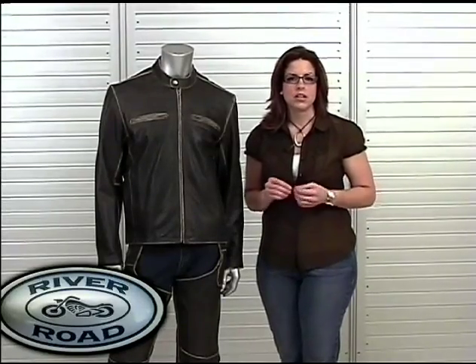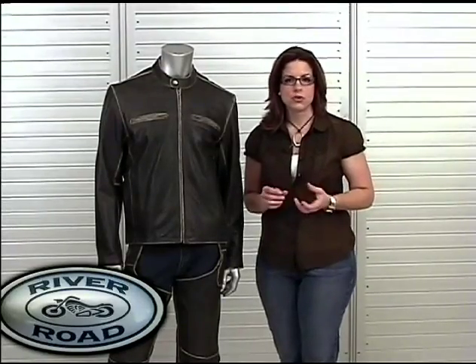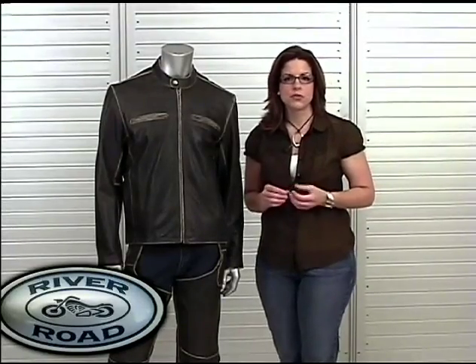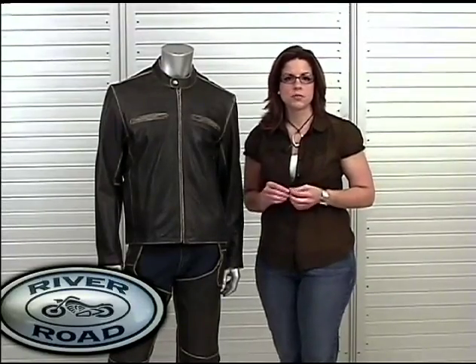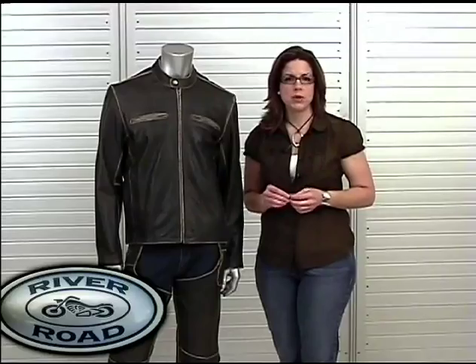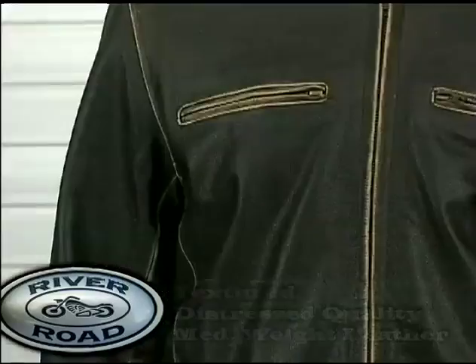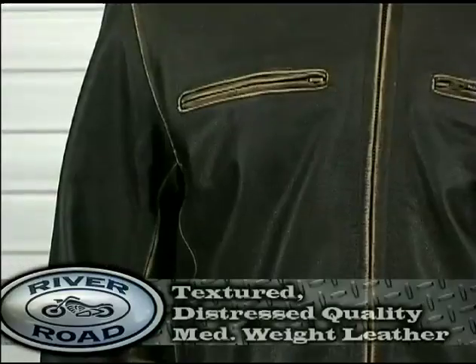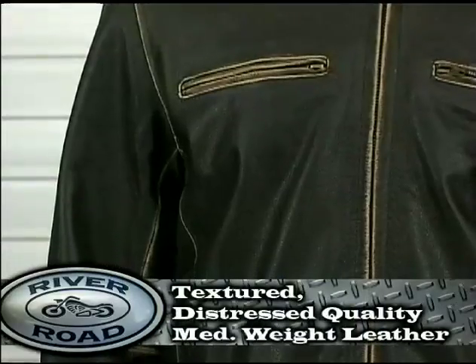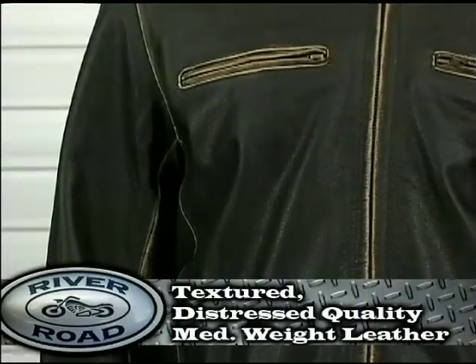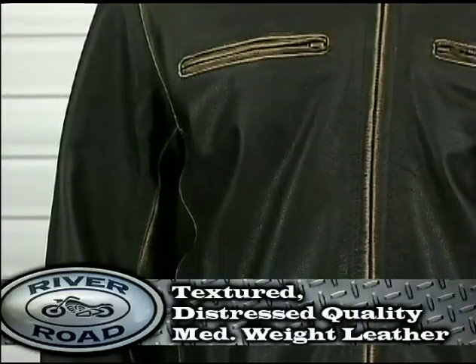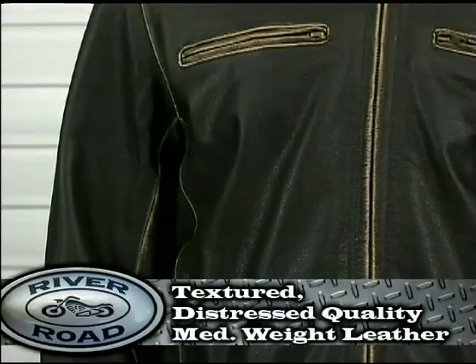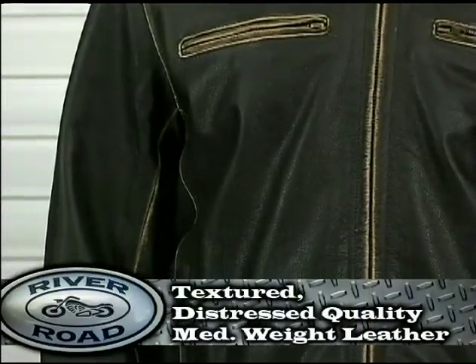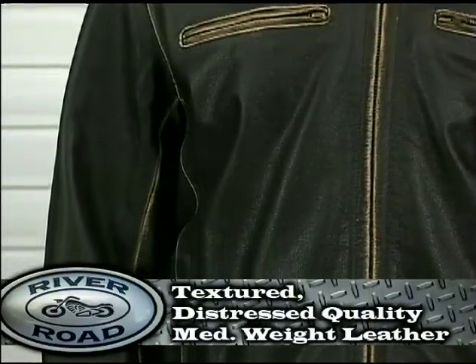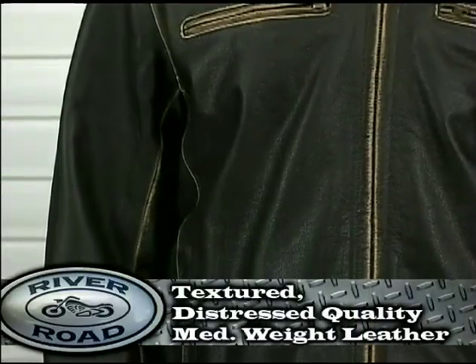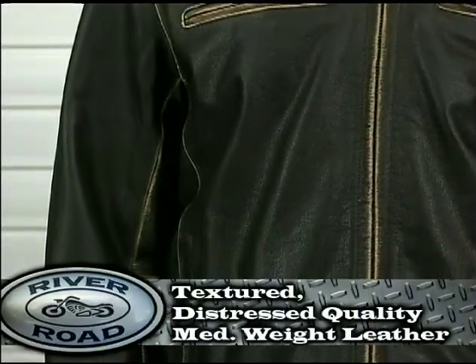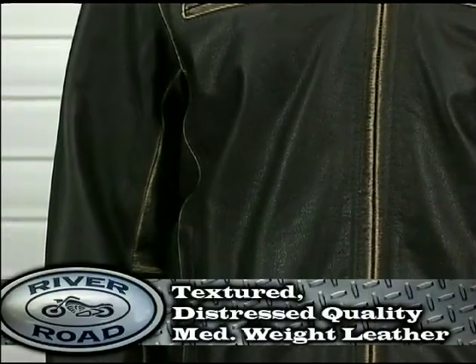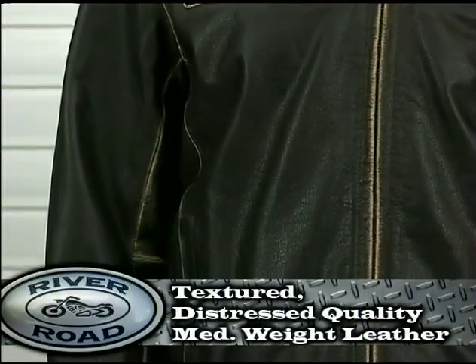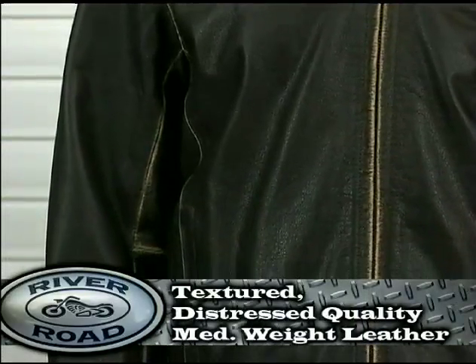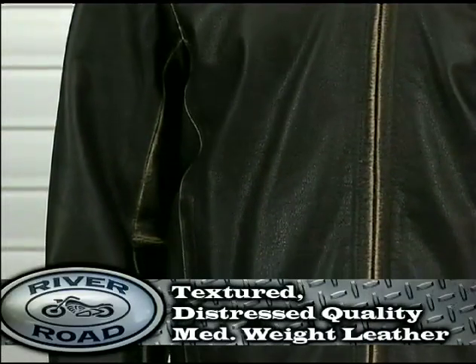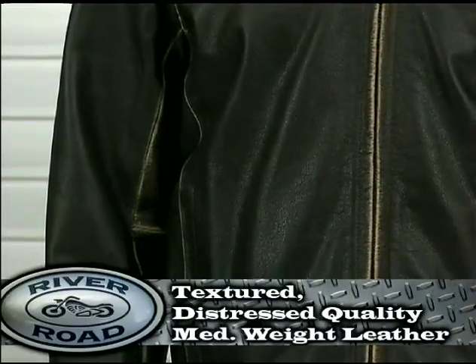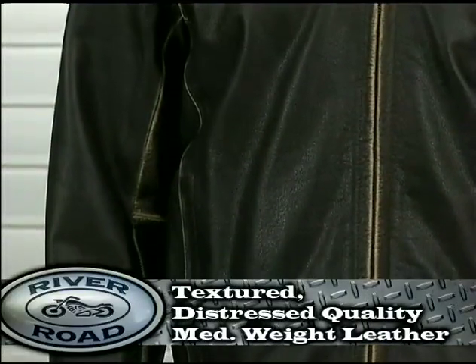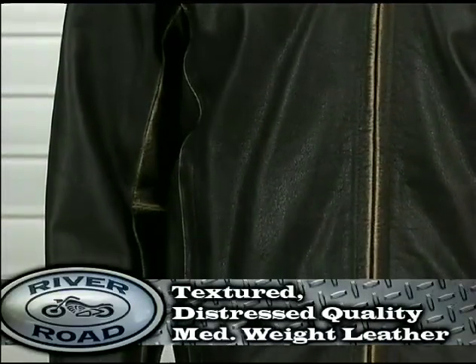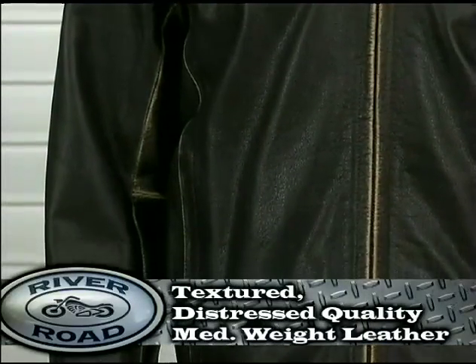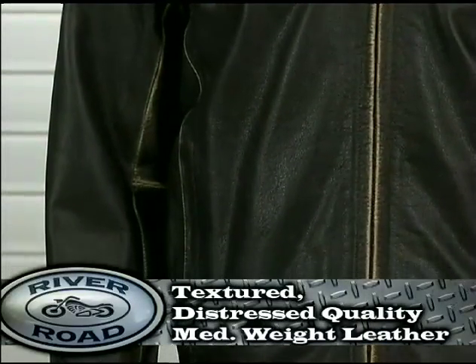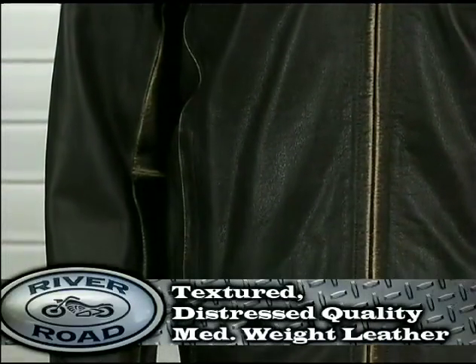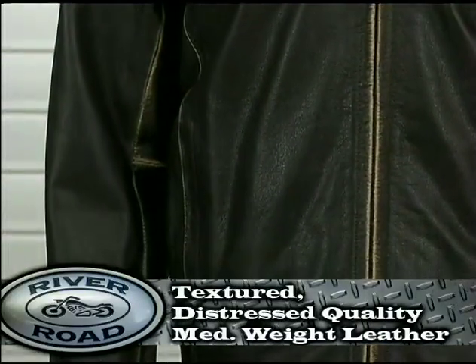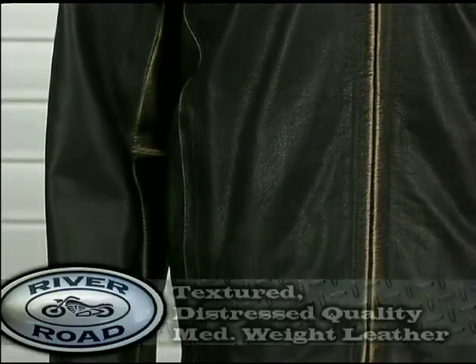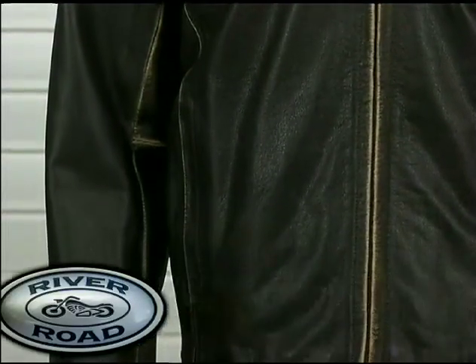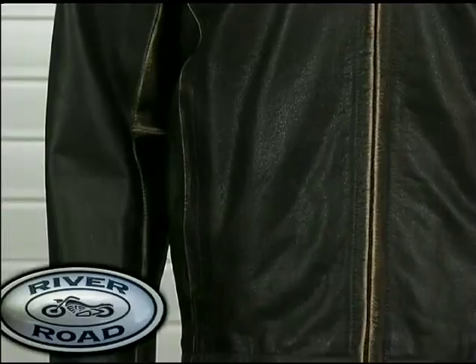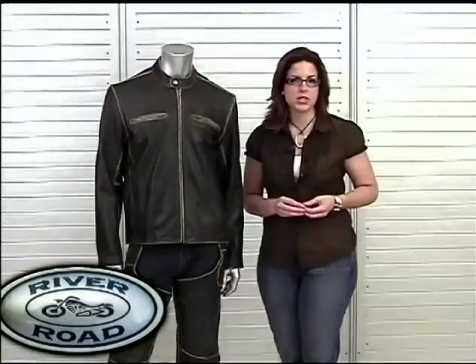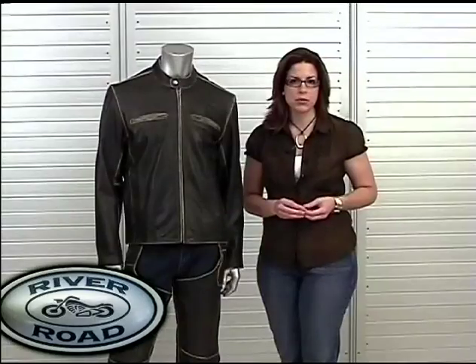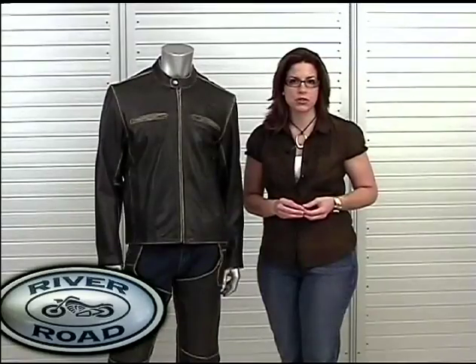The Drifter is made with textured, distressed, quality, medium weight leather, which is more comfortable in warmer temperatures.